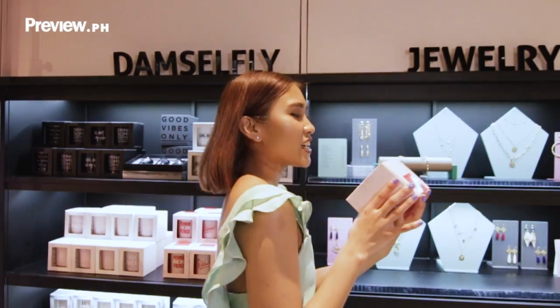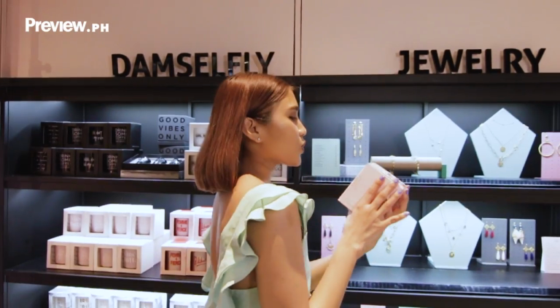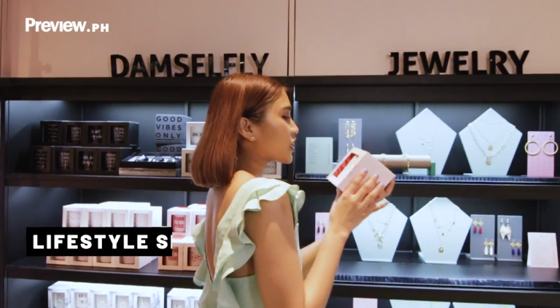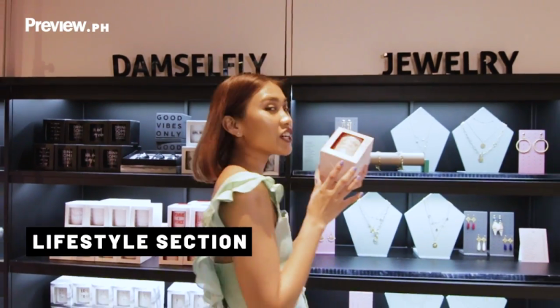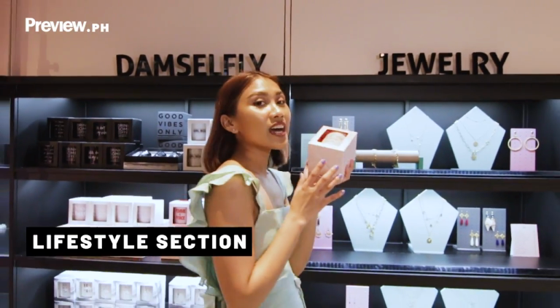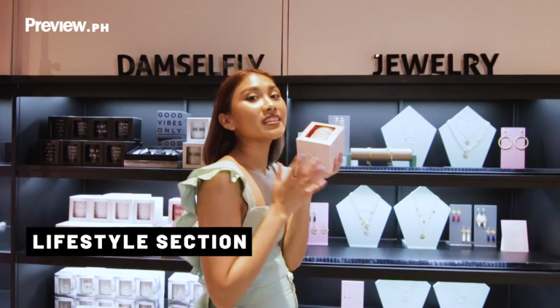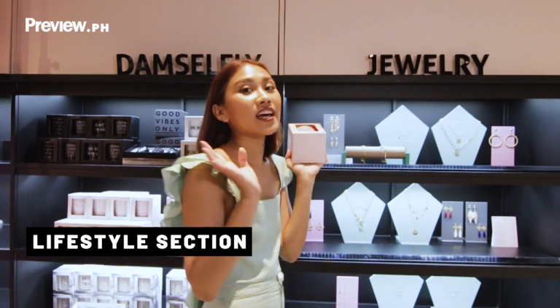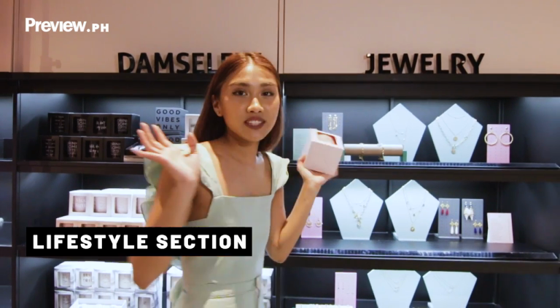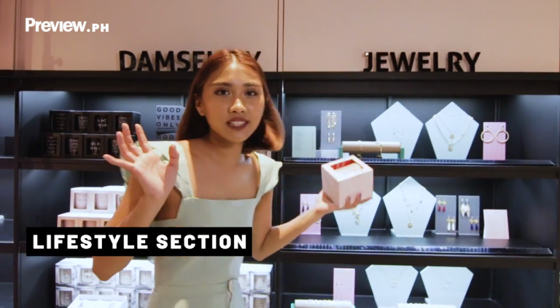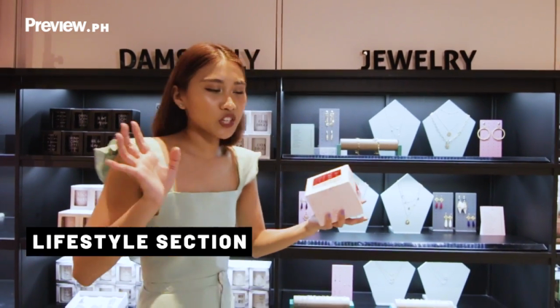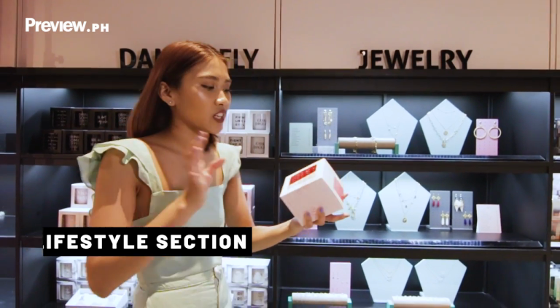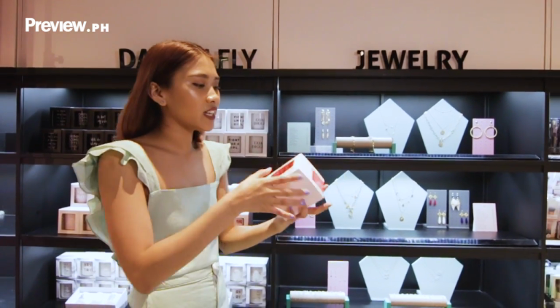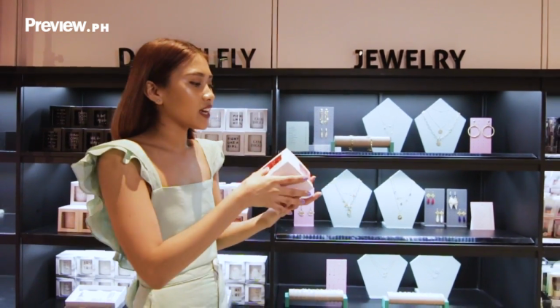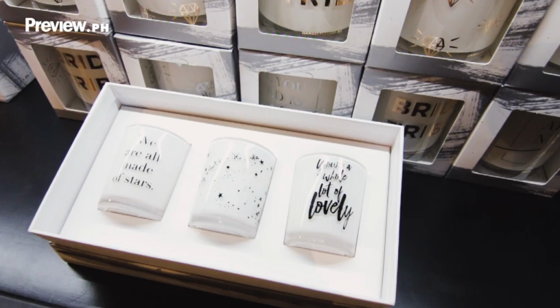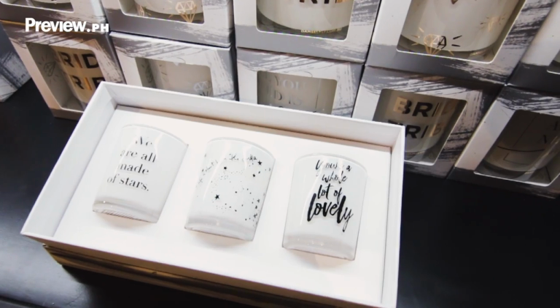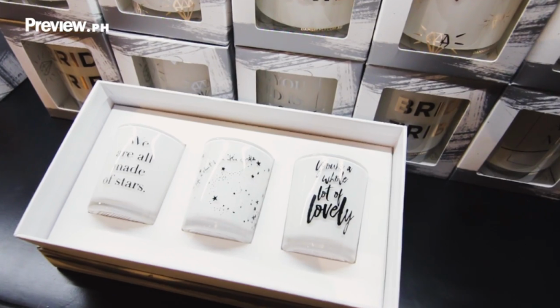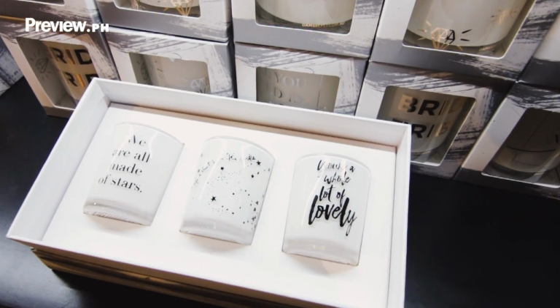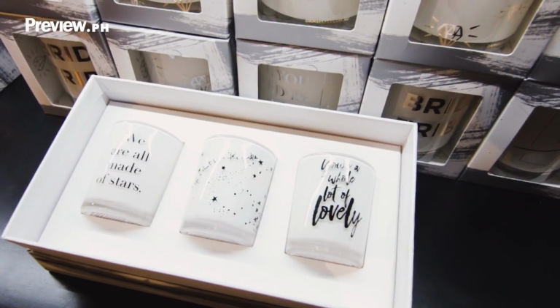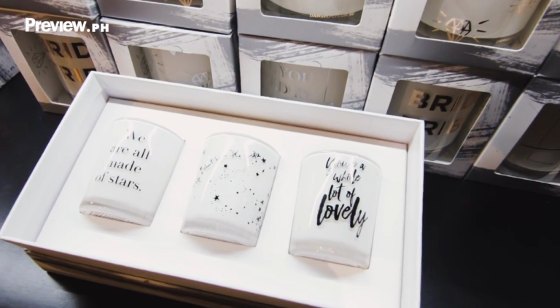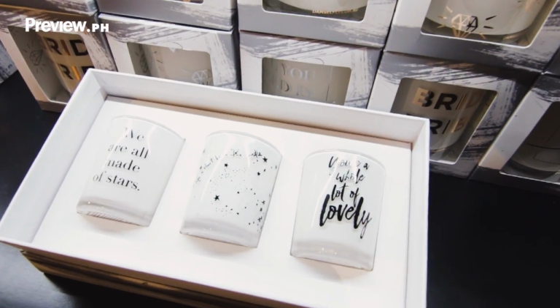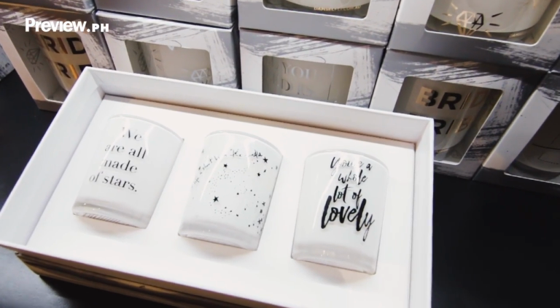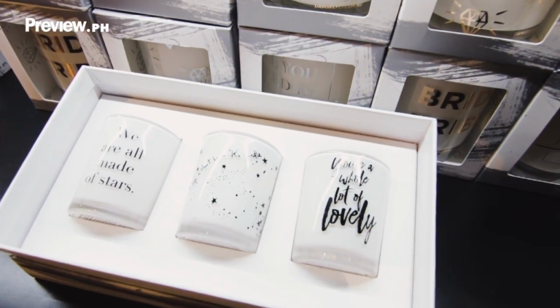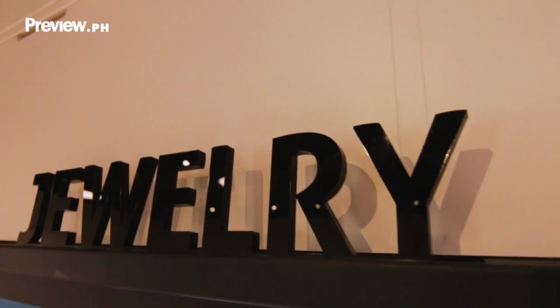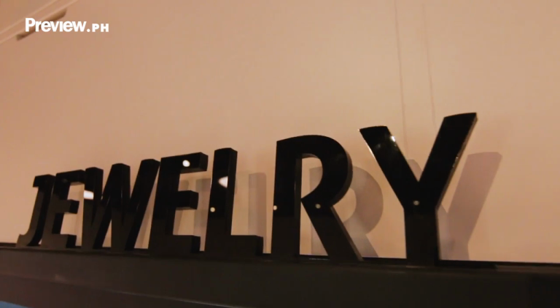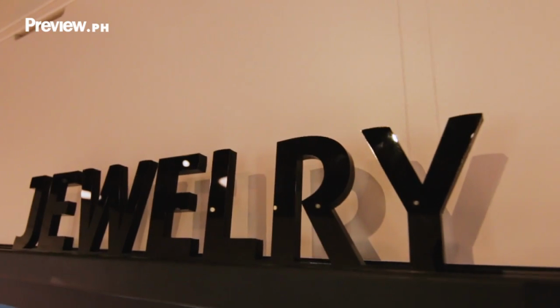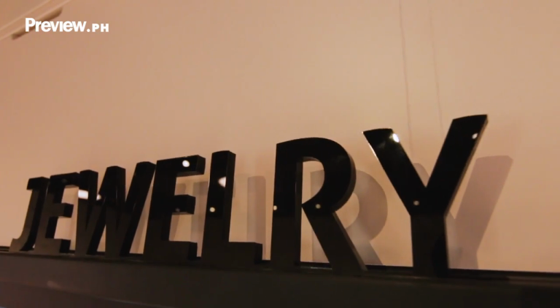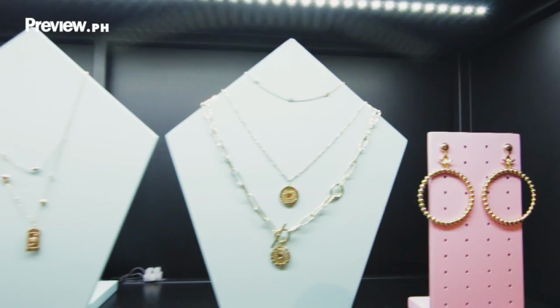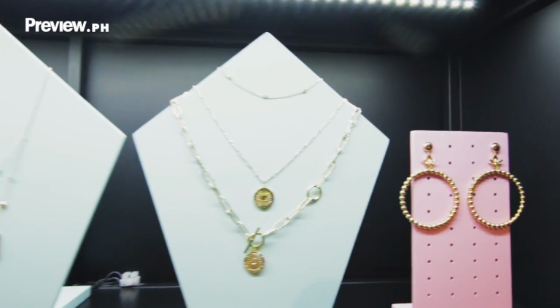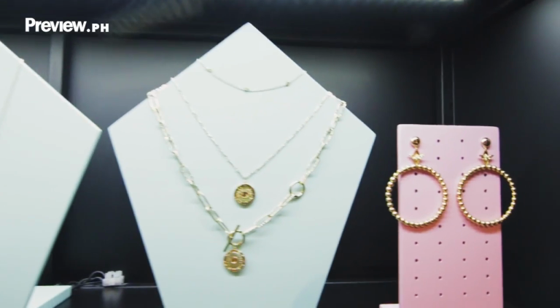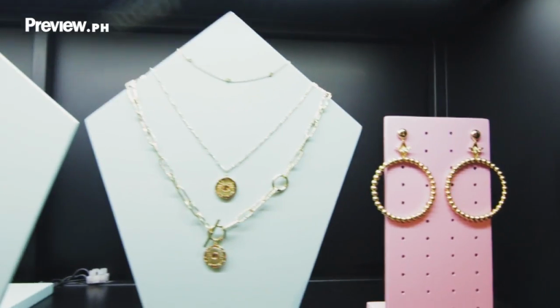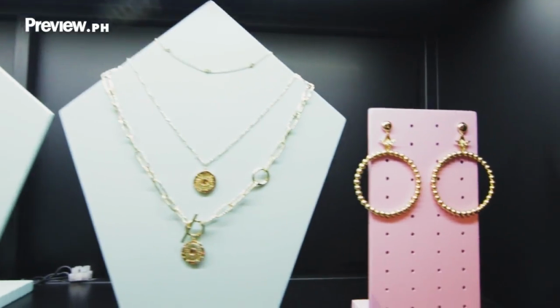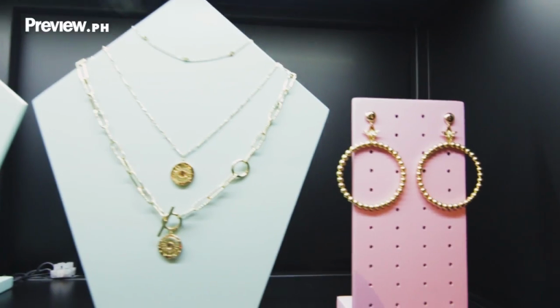So we're here at the lifestyle section. A couple of my favorite things — a set of candles and accessories.